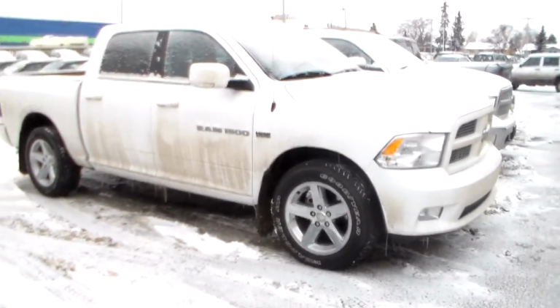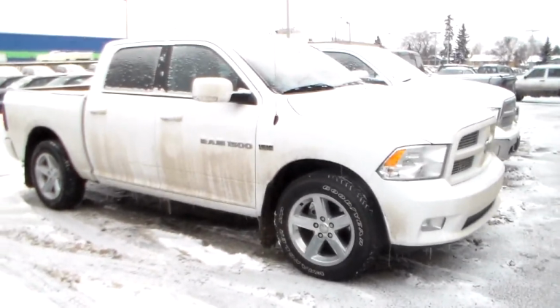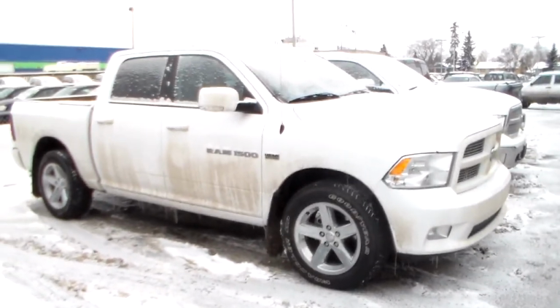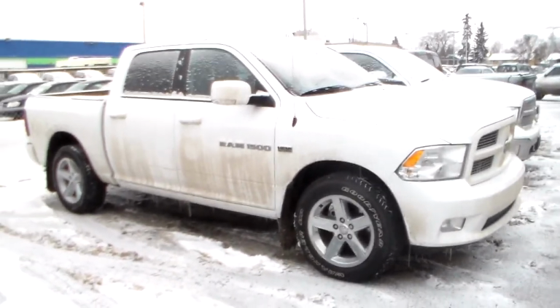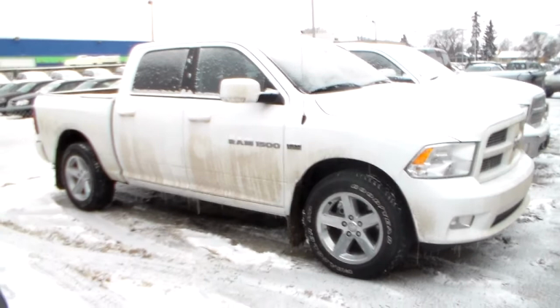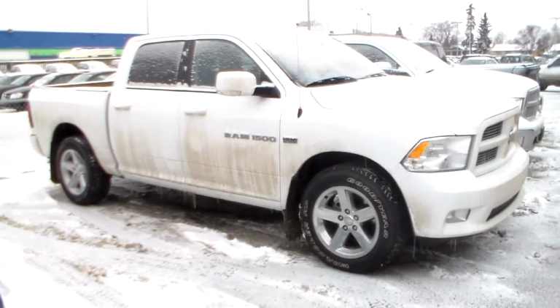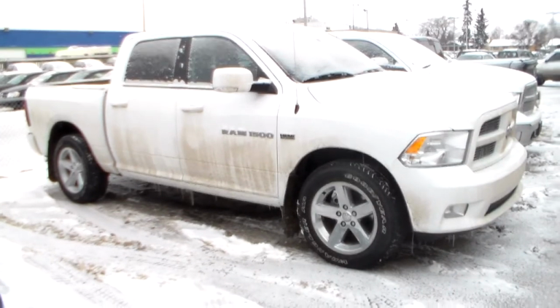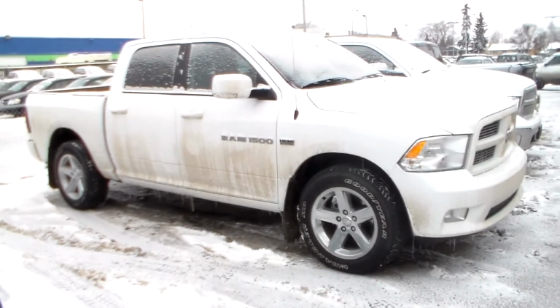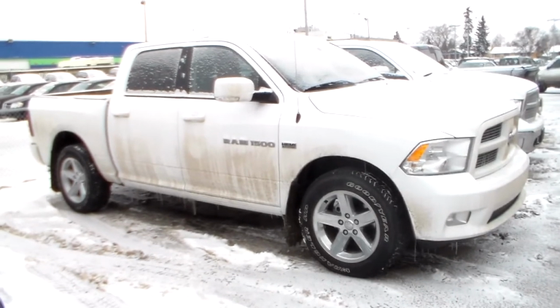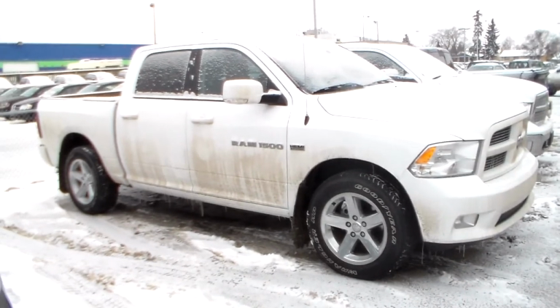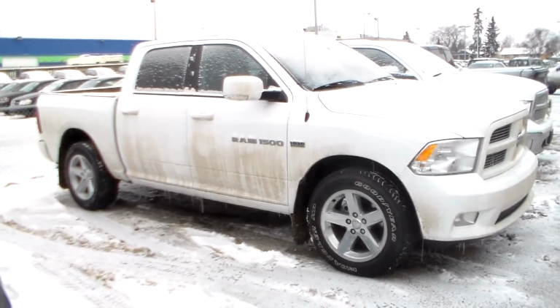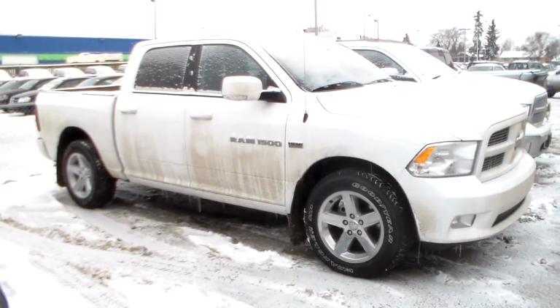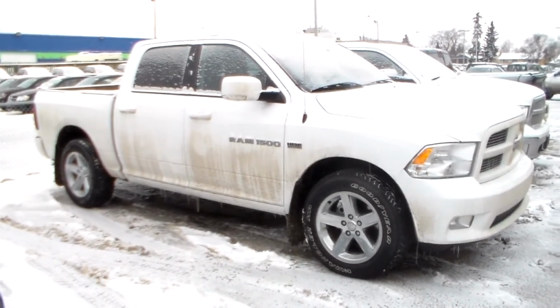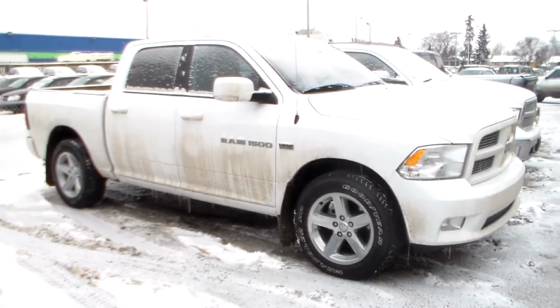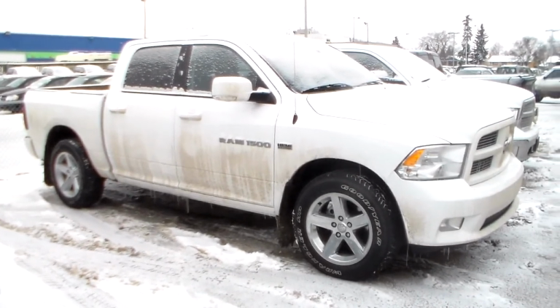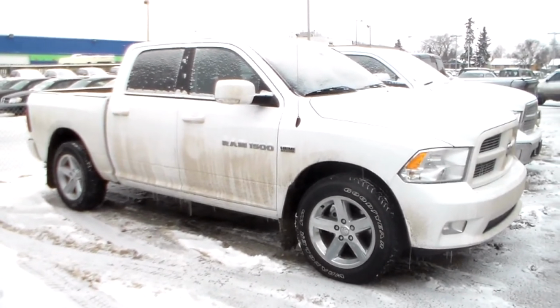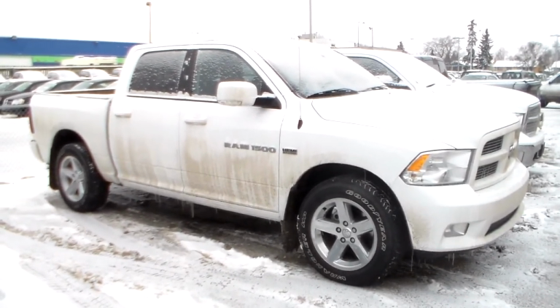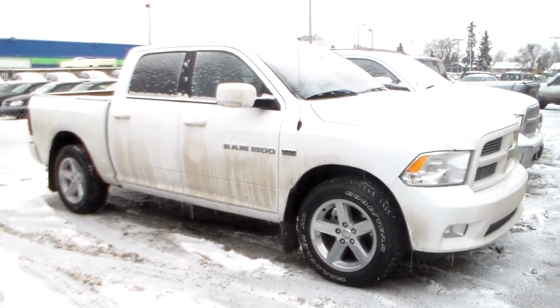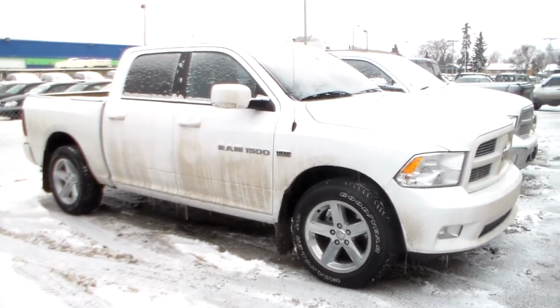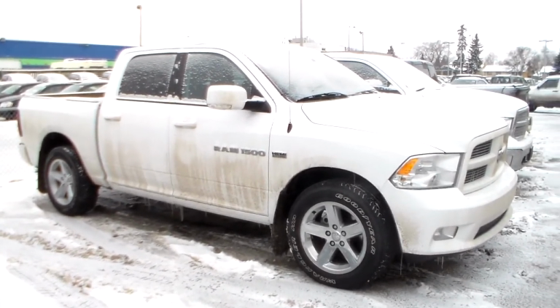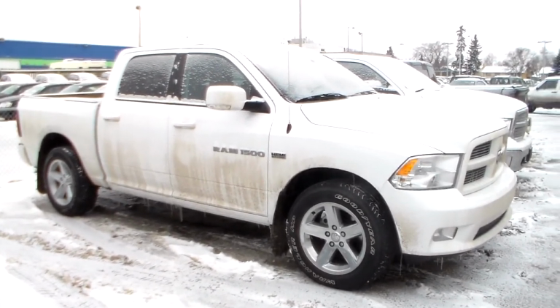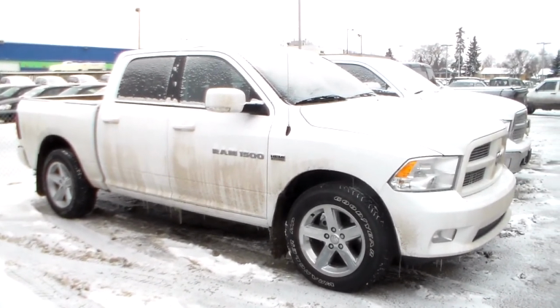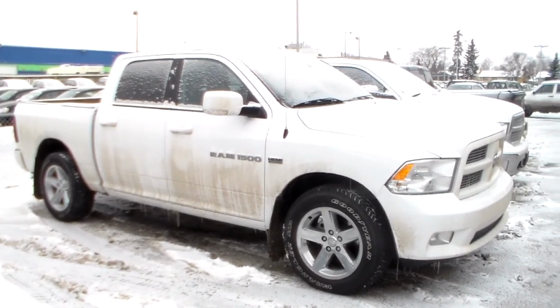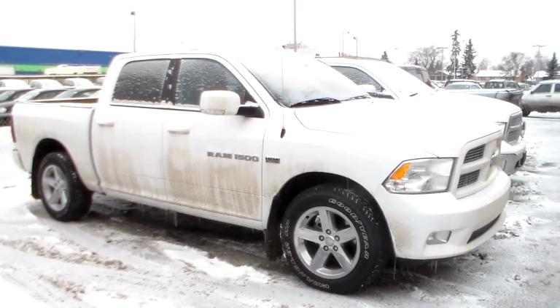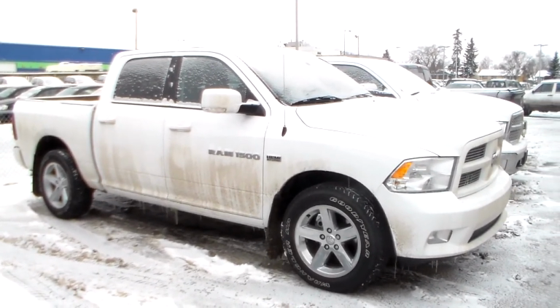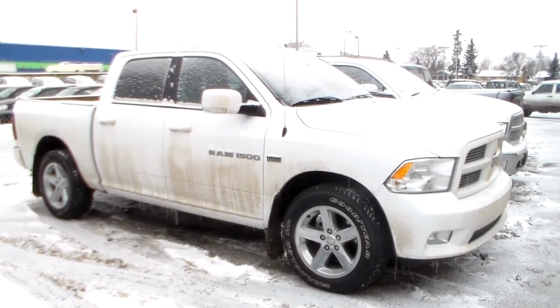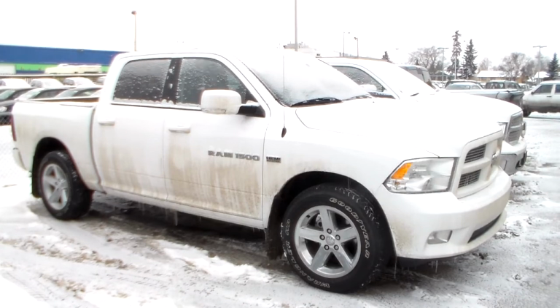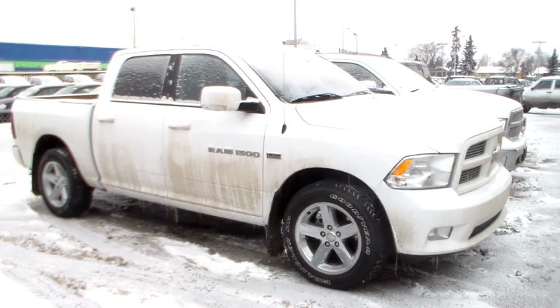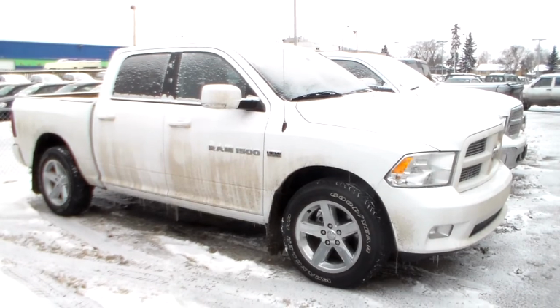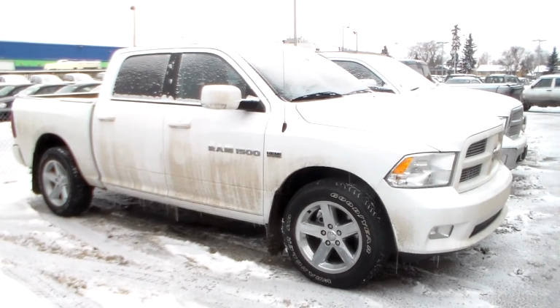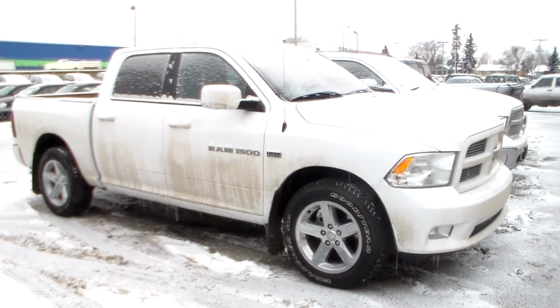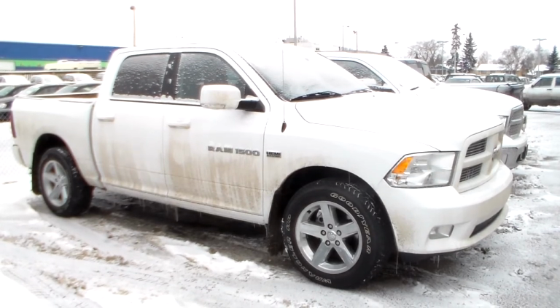So I'd love for you to be able to come down and take it for a spin. Give me a call at 780-473-6388. Cheers.